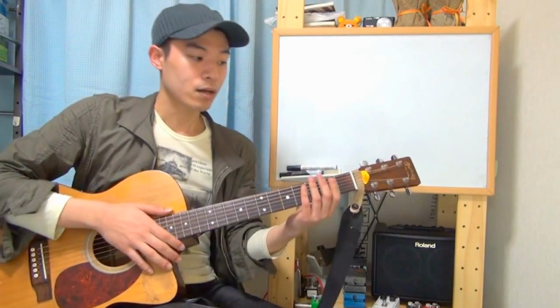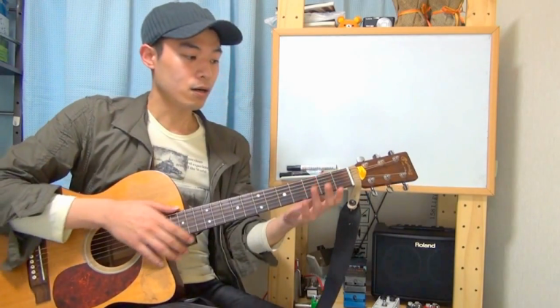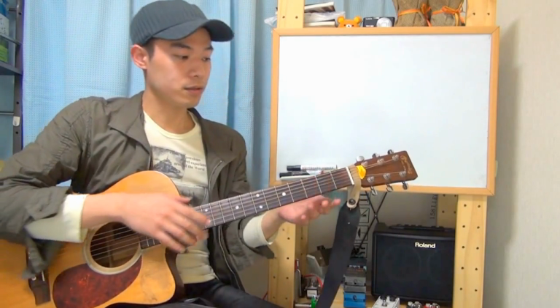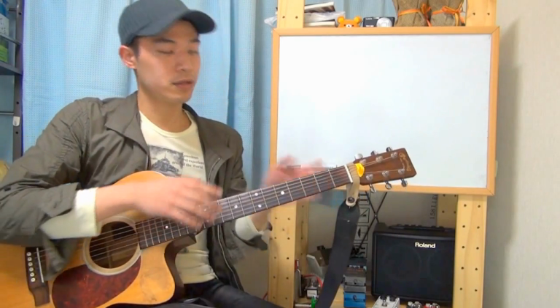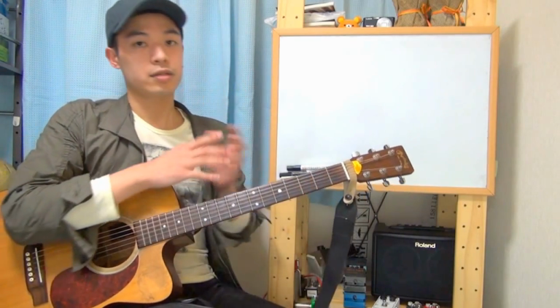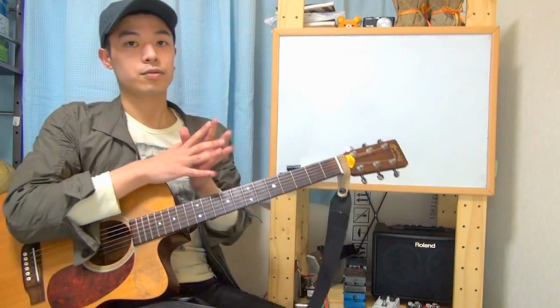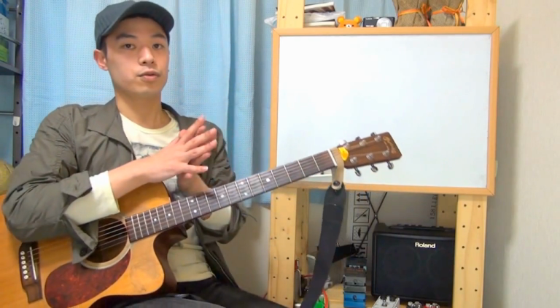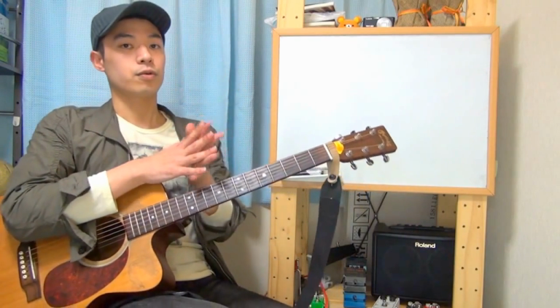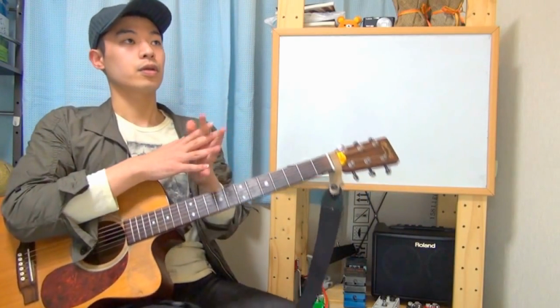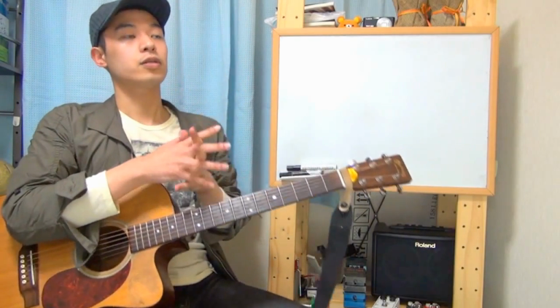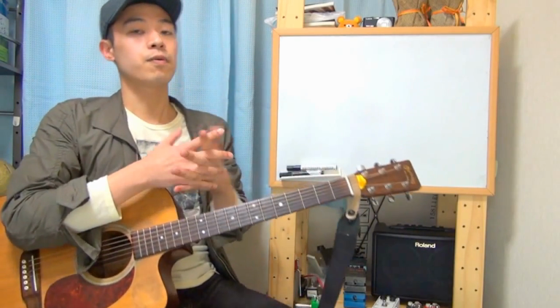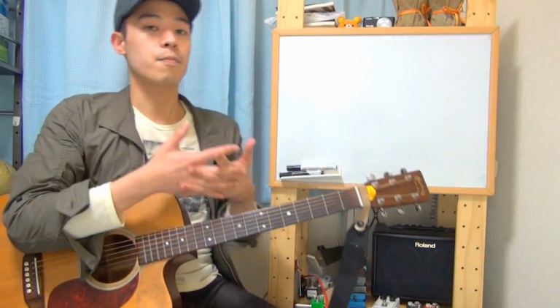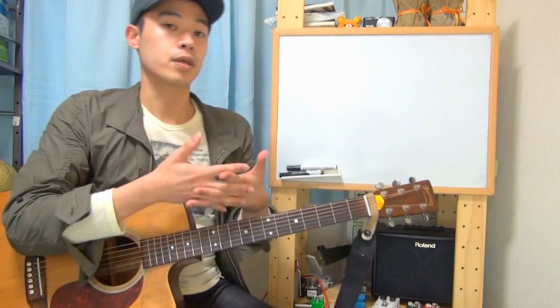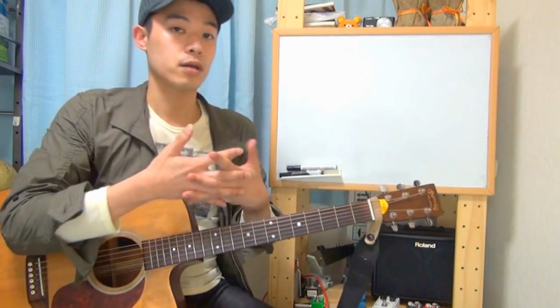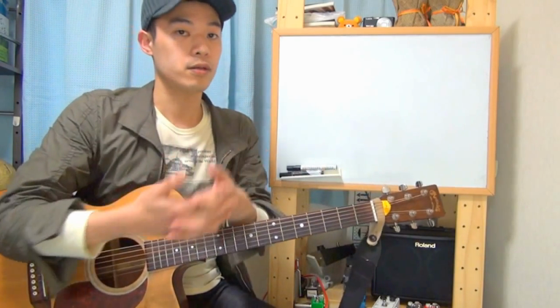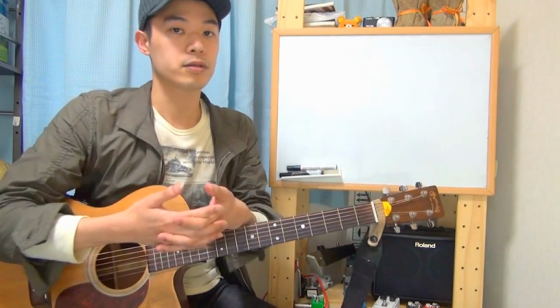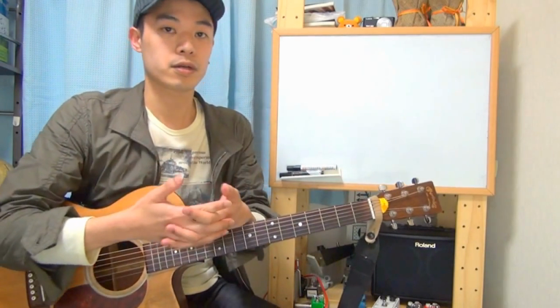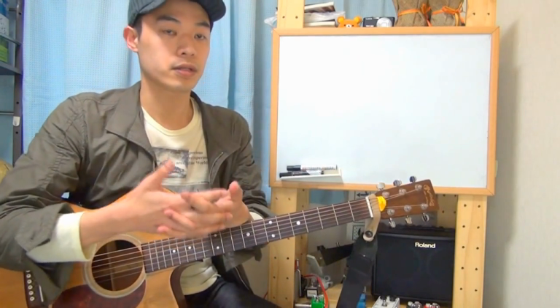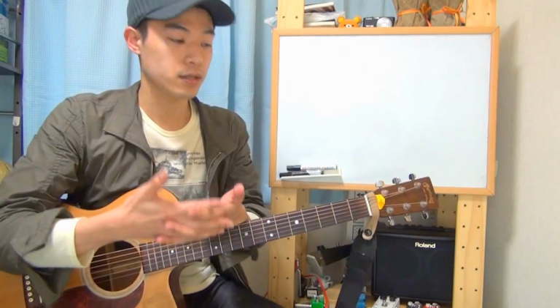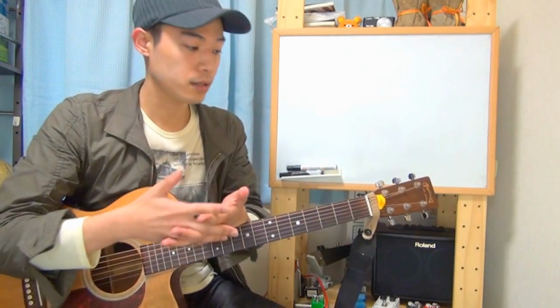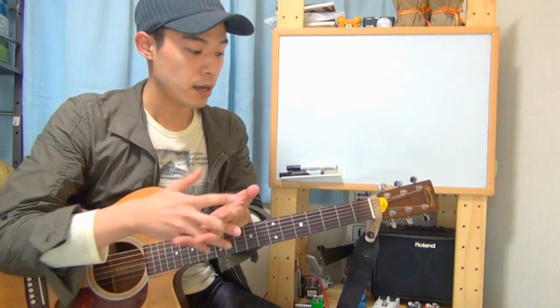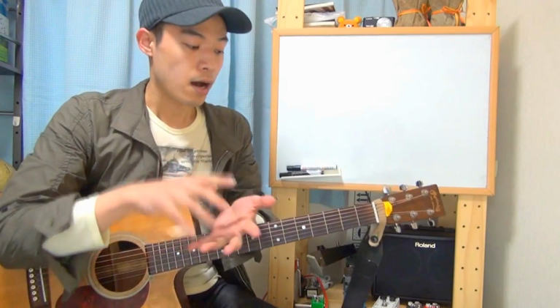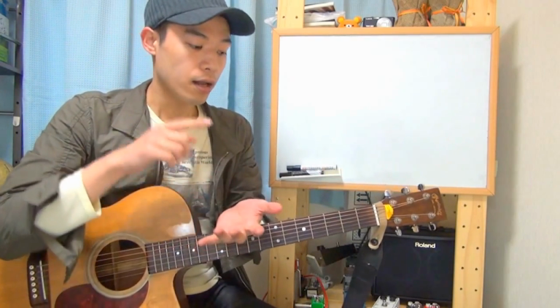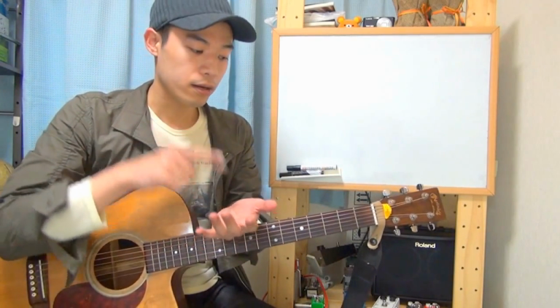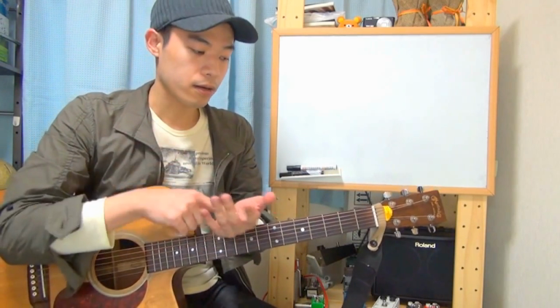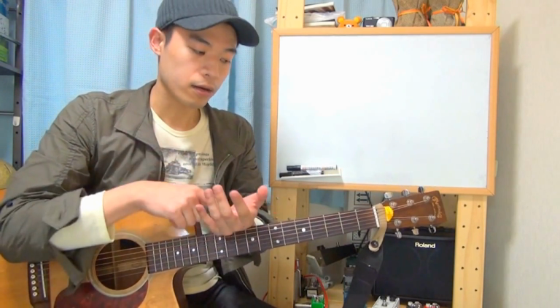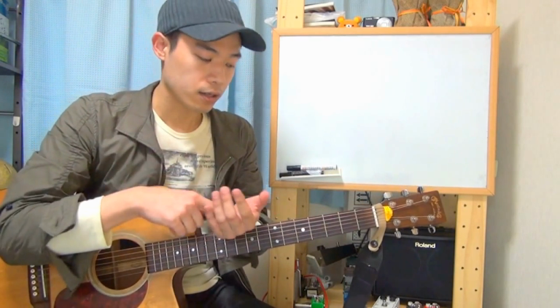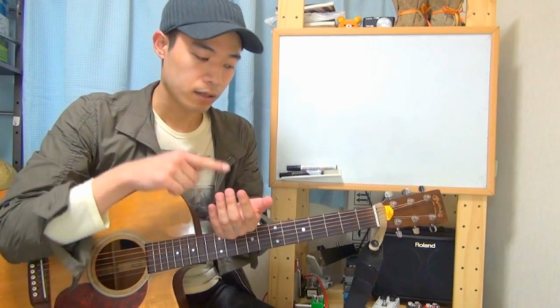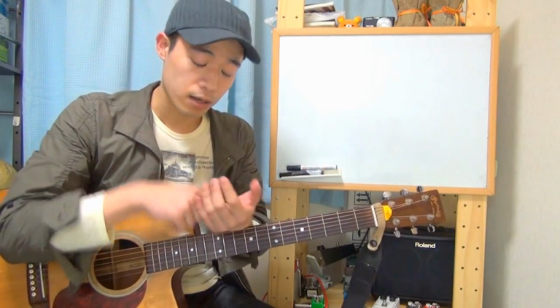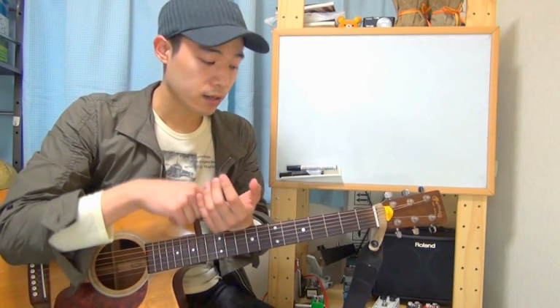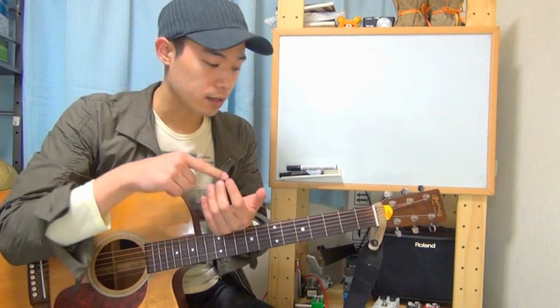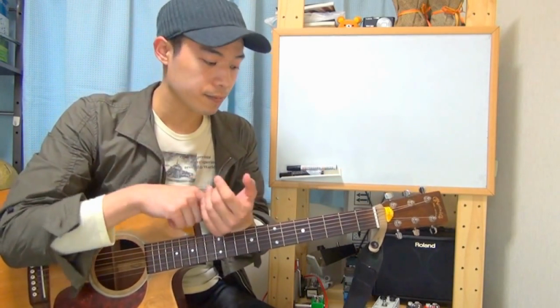How did this sound to you? It's fun and interesting, isn't it? I really like it.